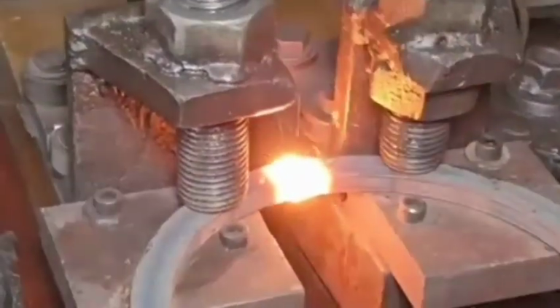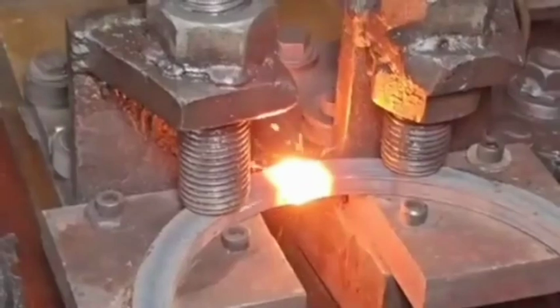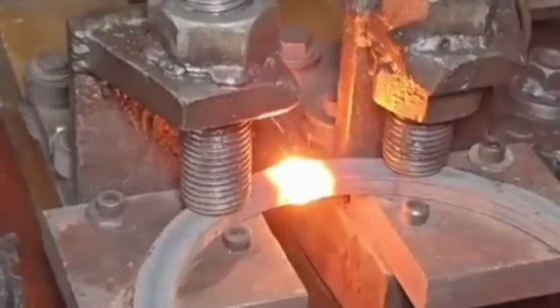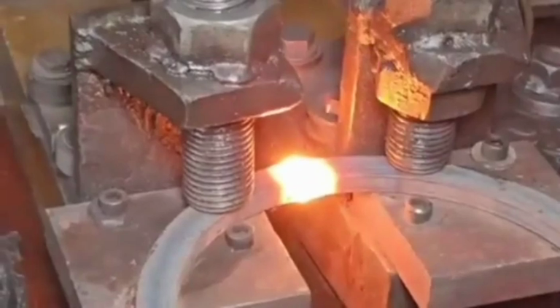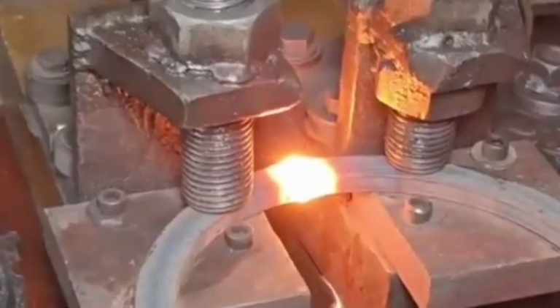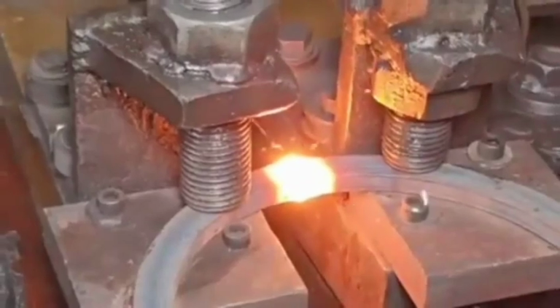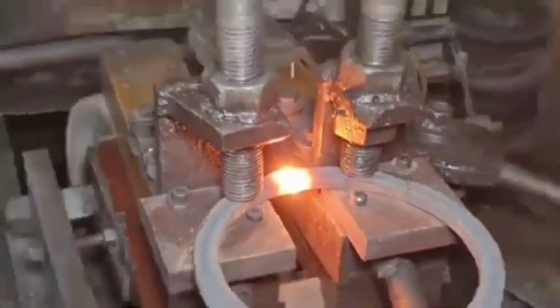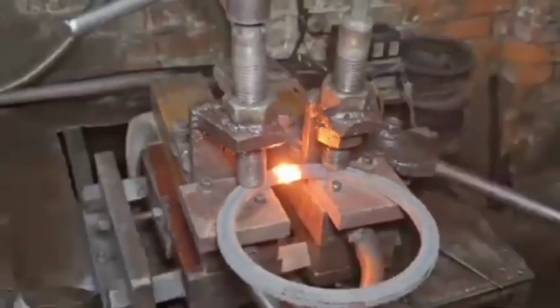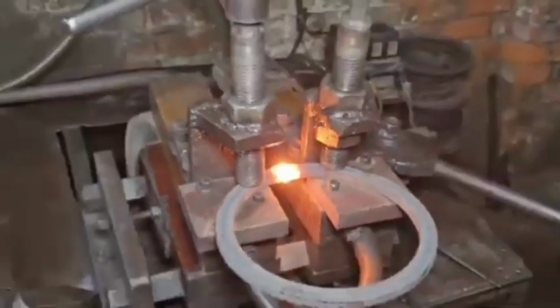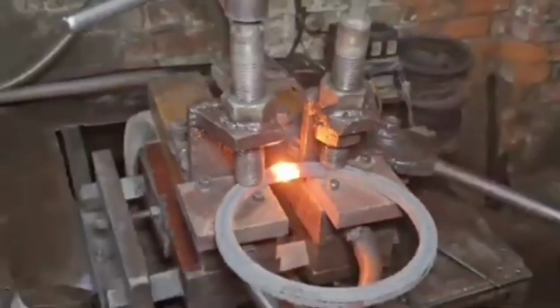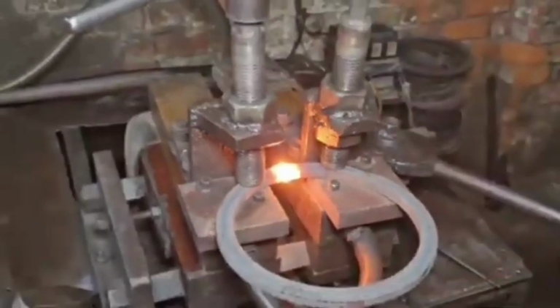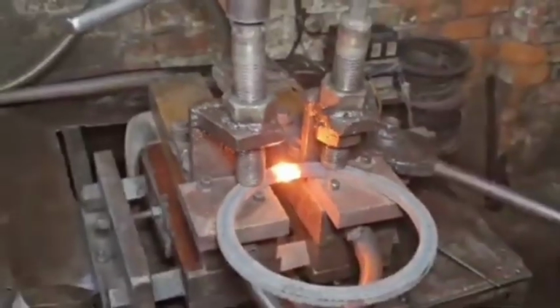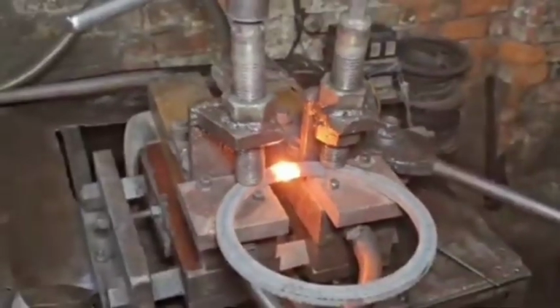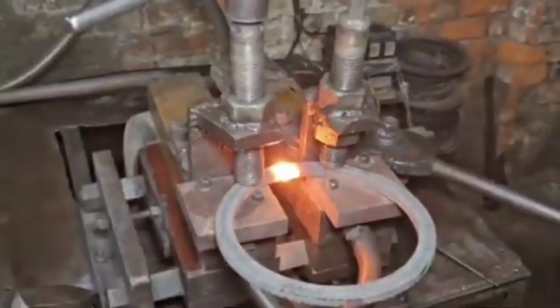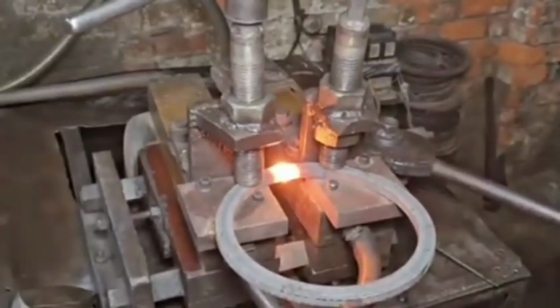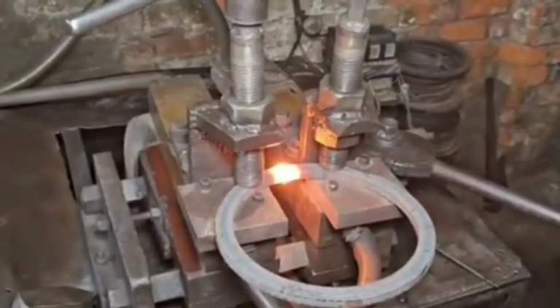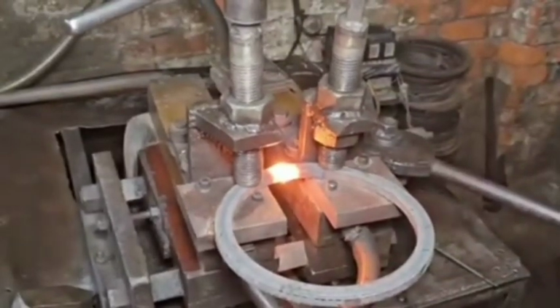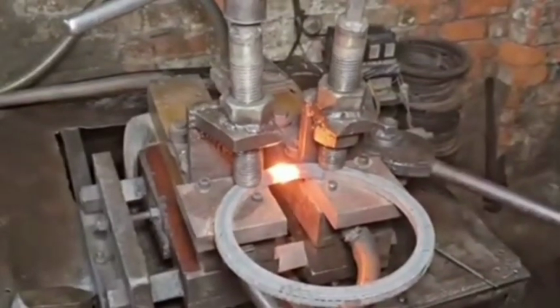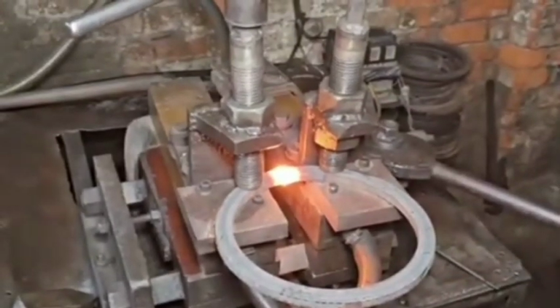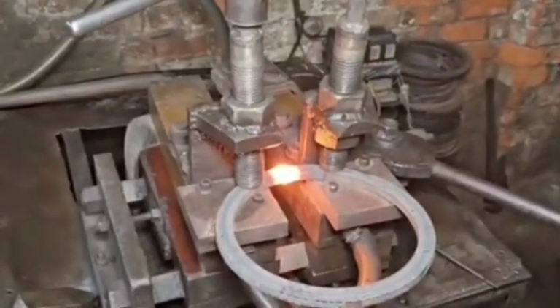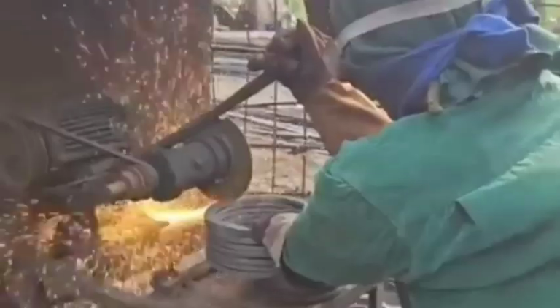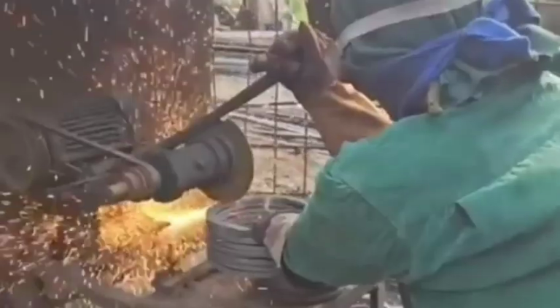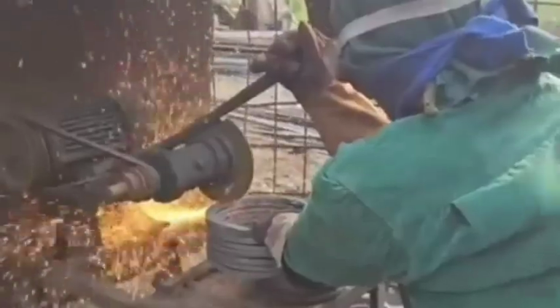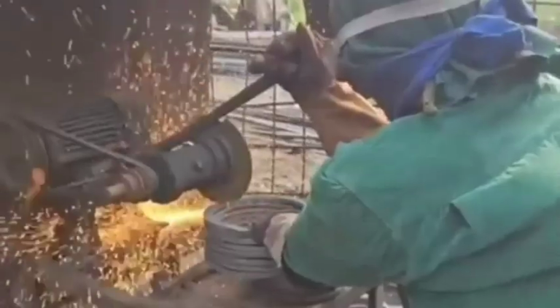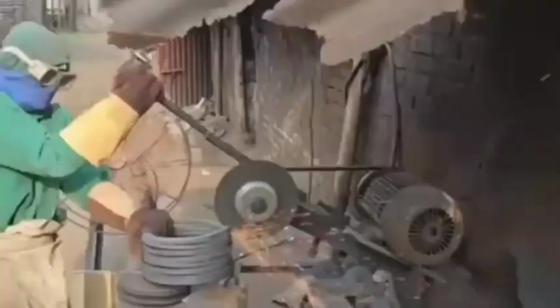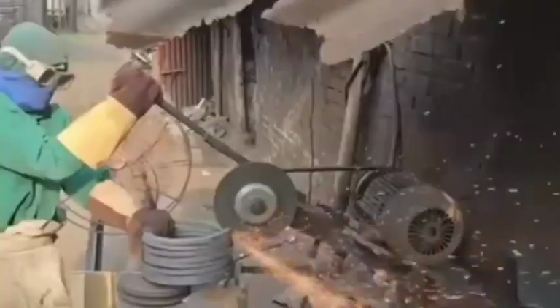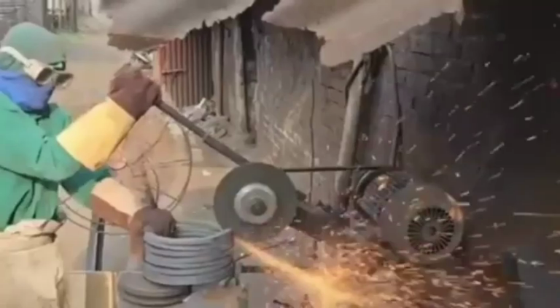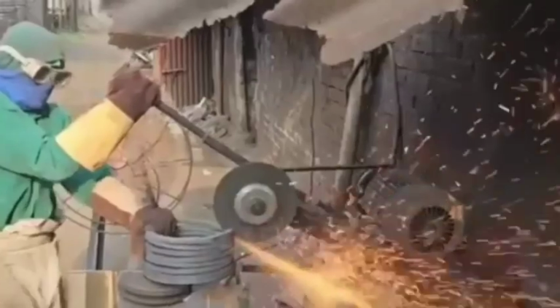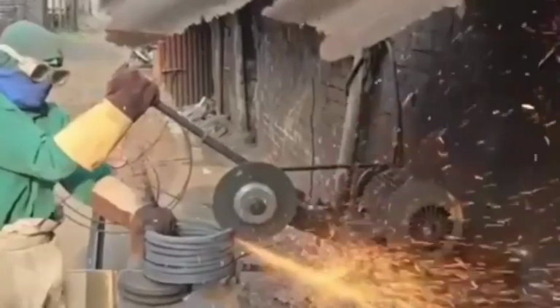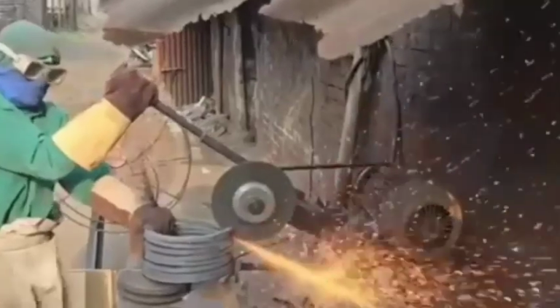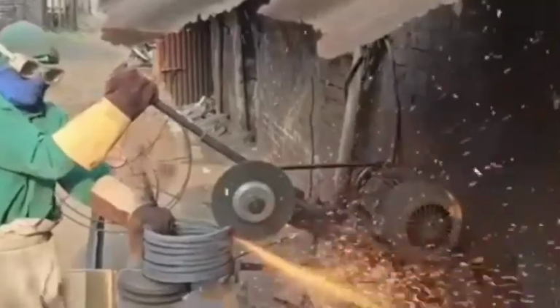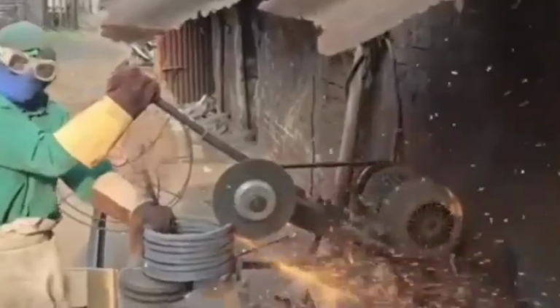For lower-cost production, casting may be used, where molten metal is poured into a mold.